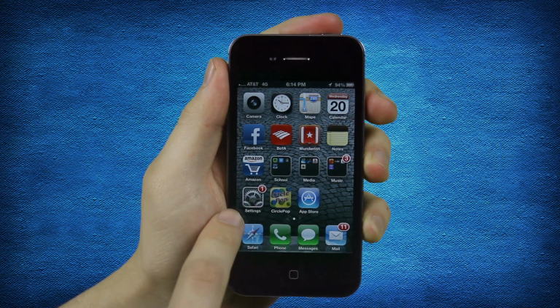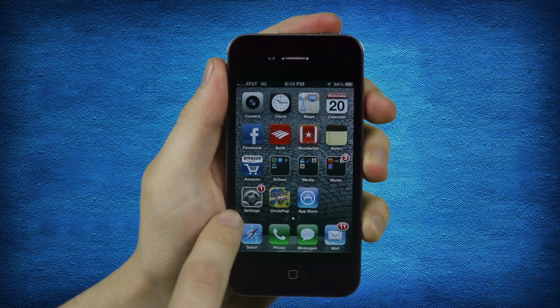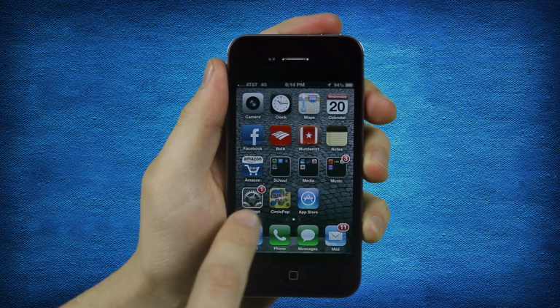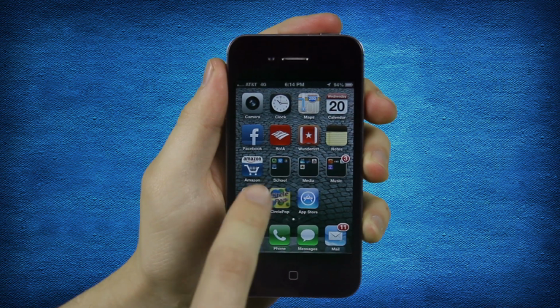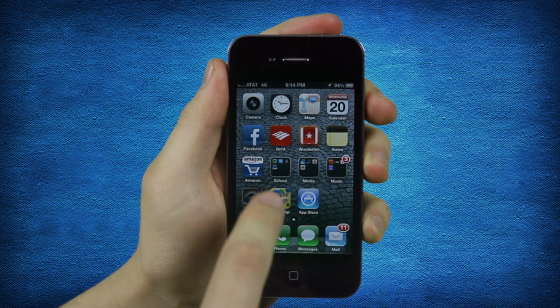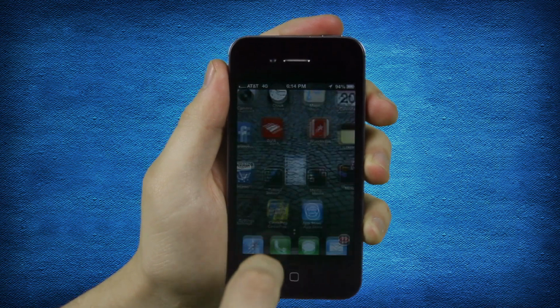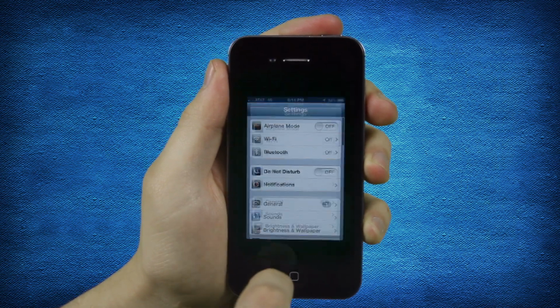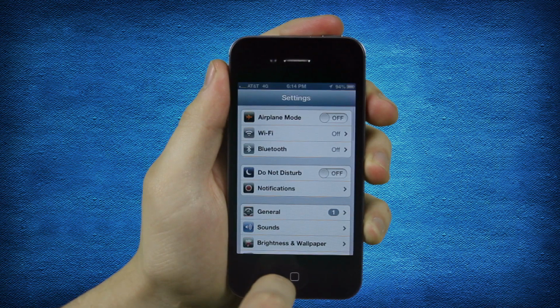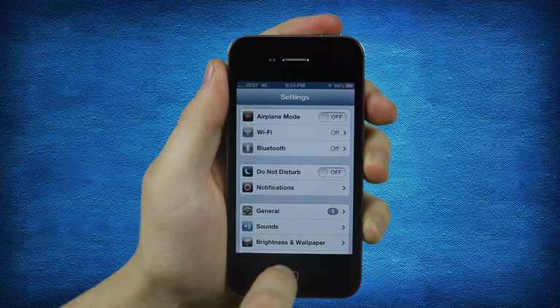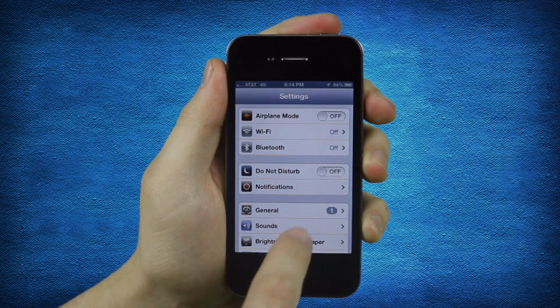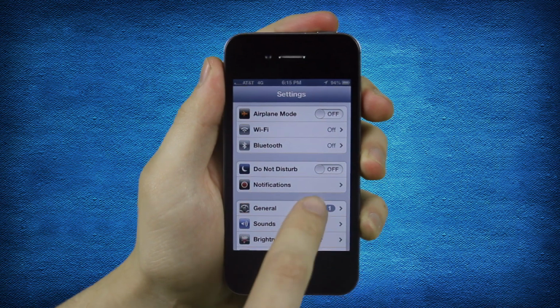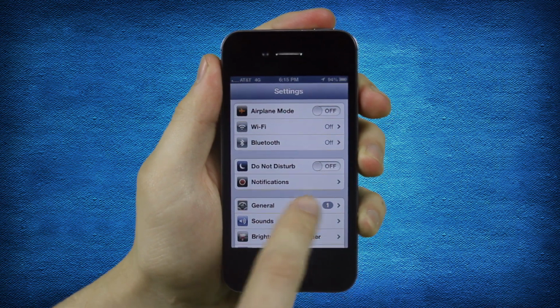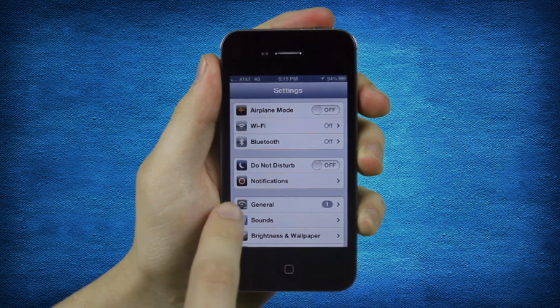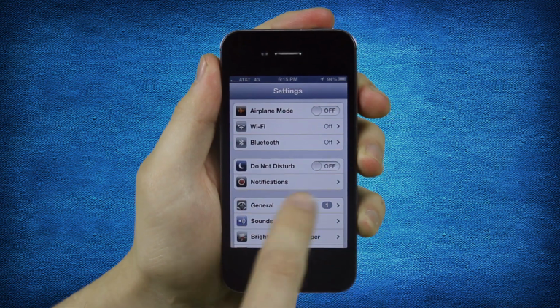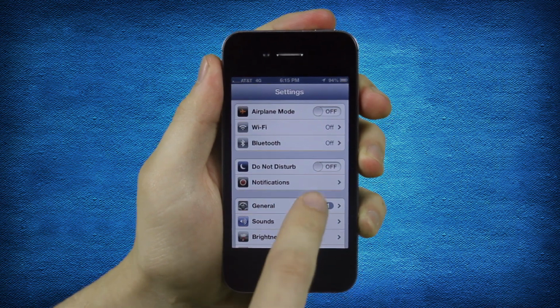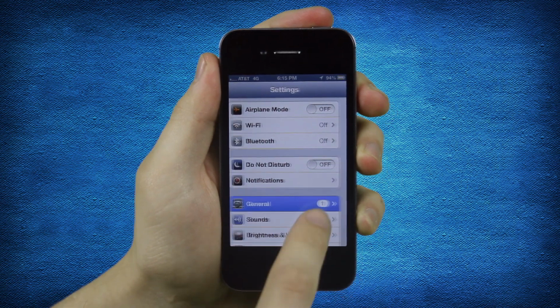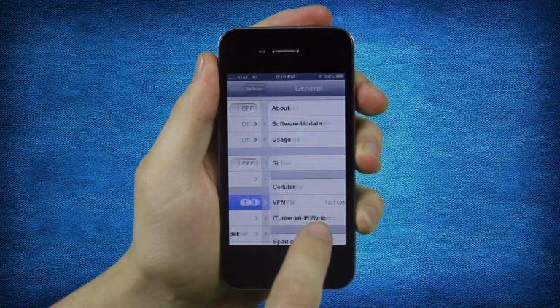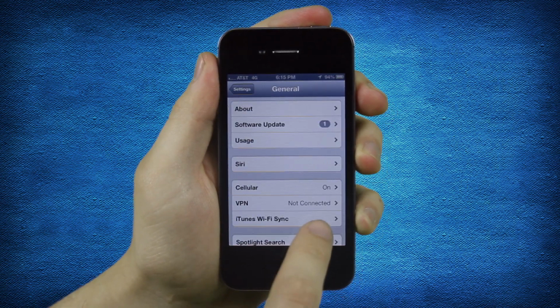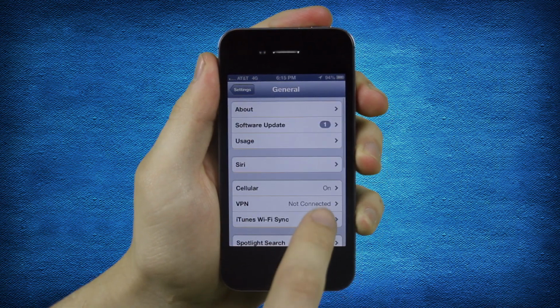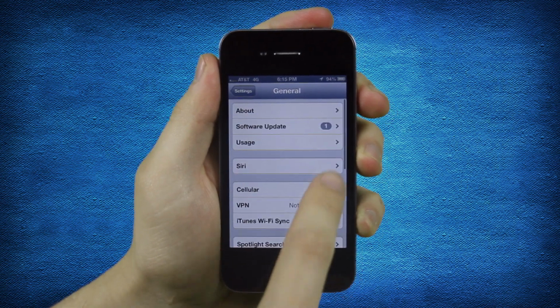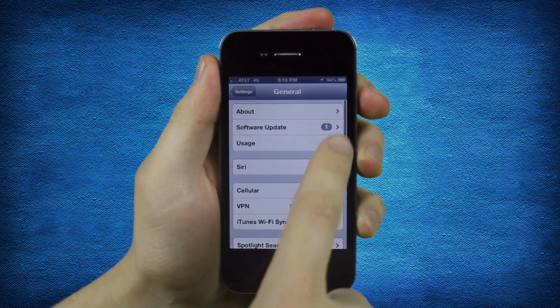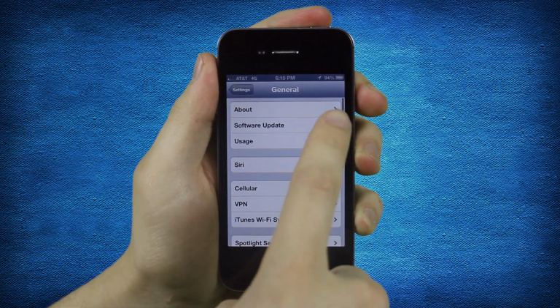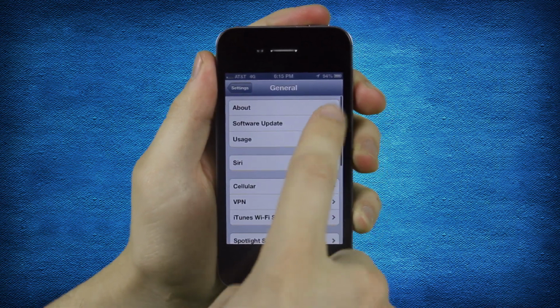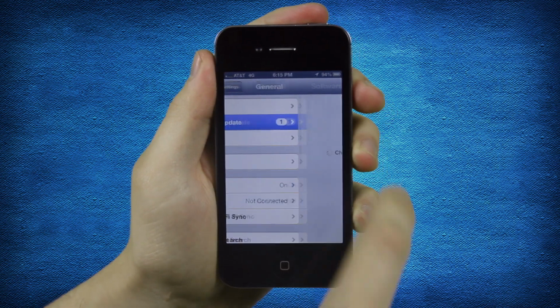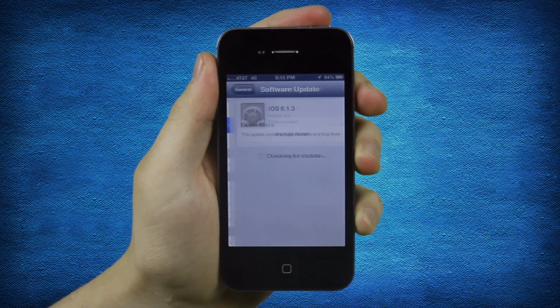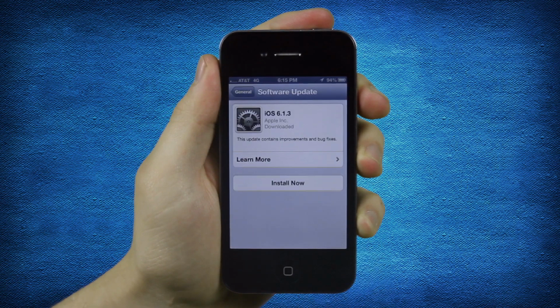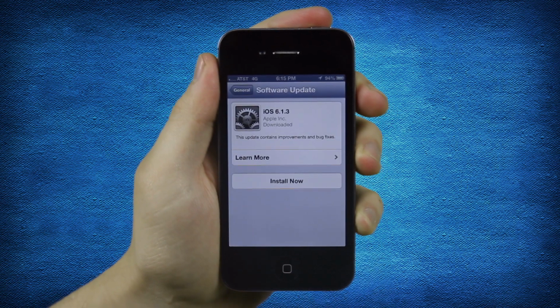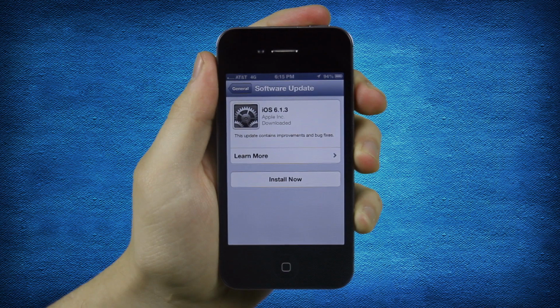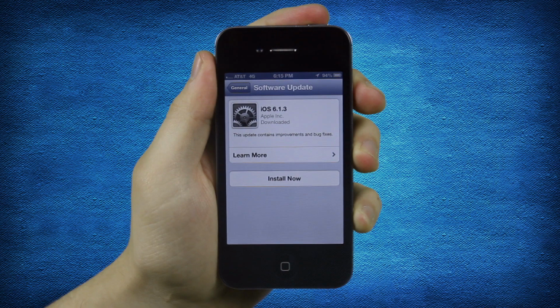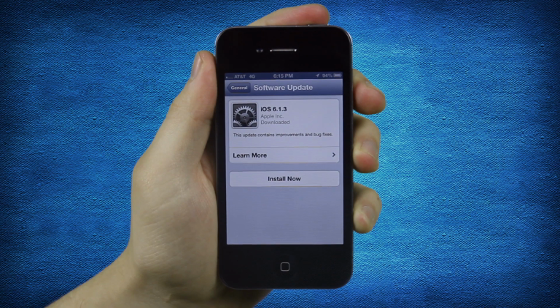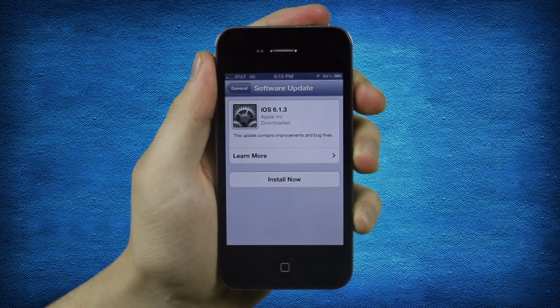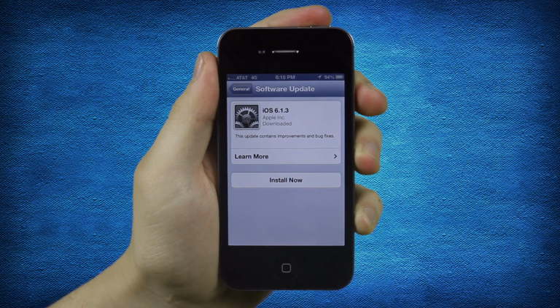Tap Settings, General, Software Update to search for updates.